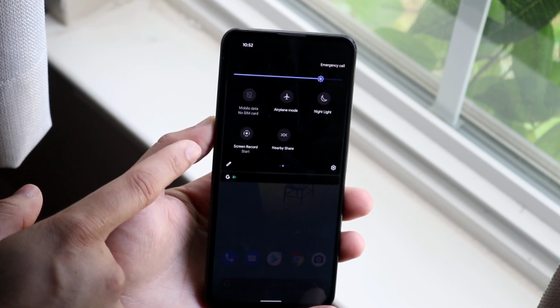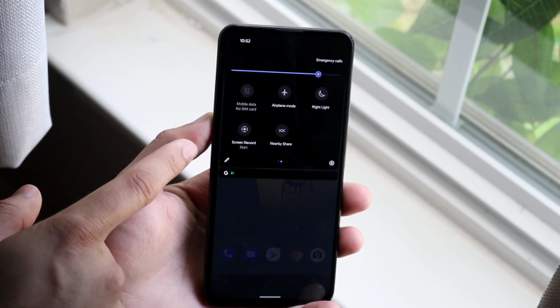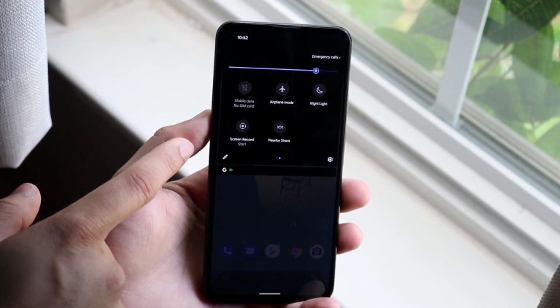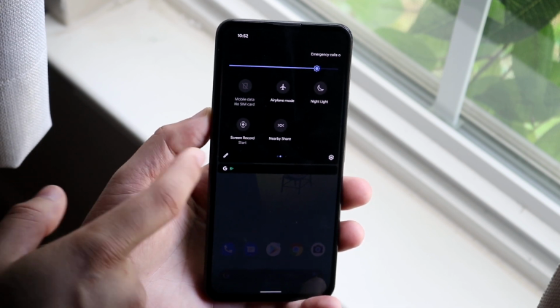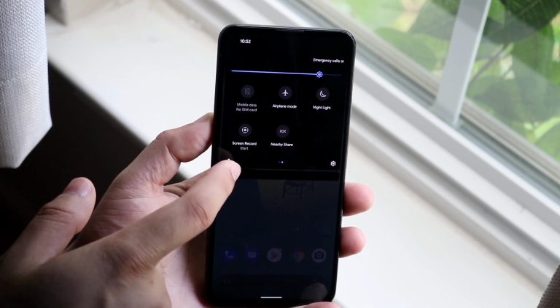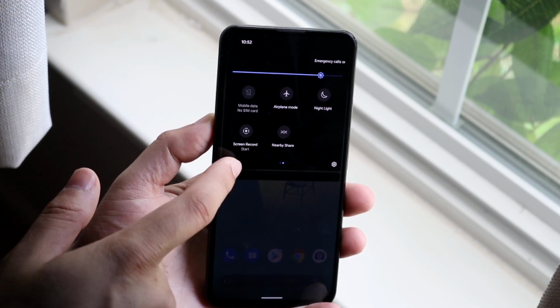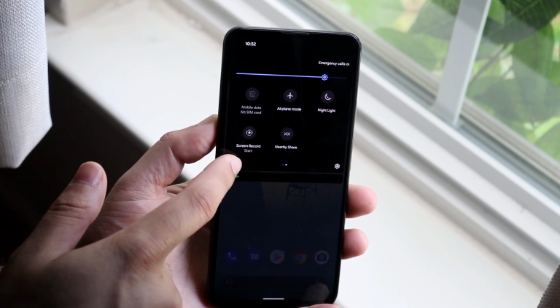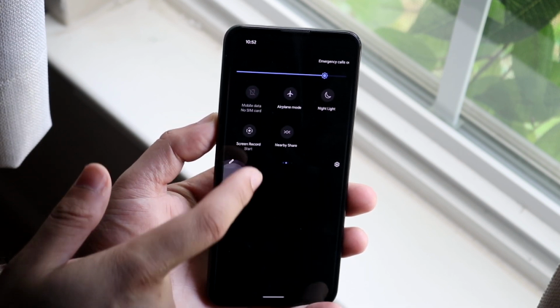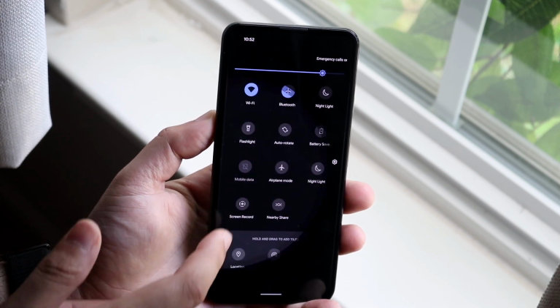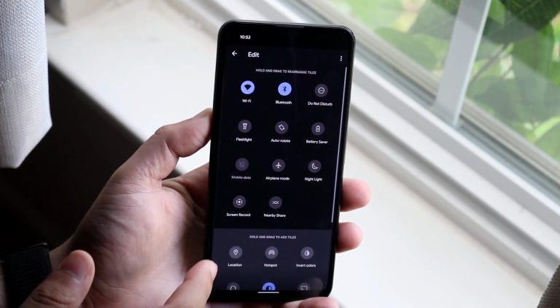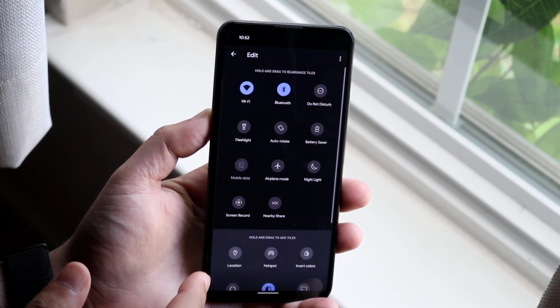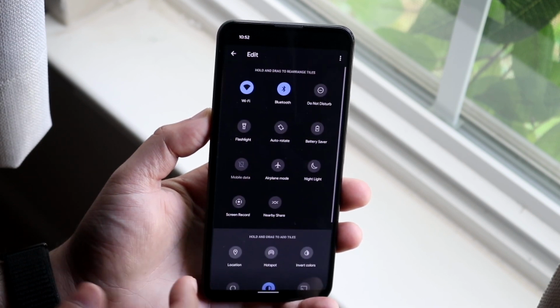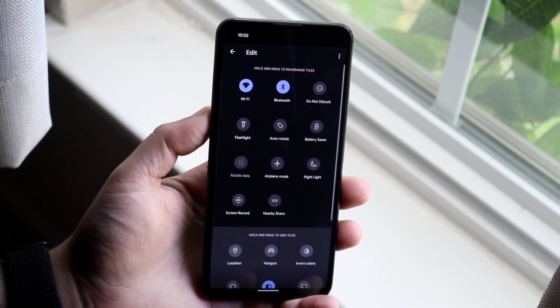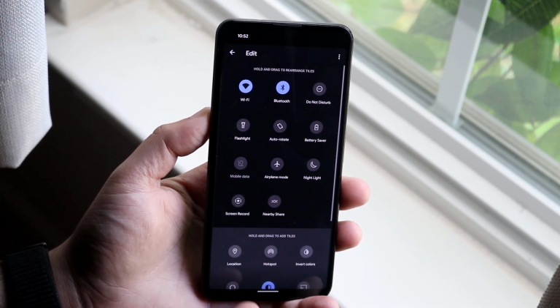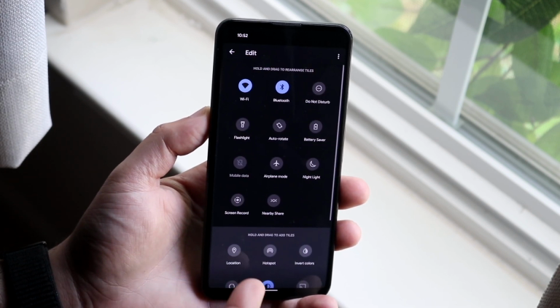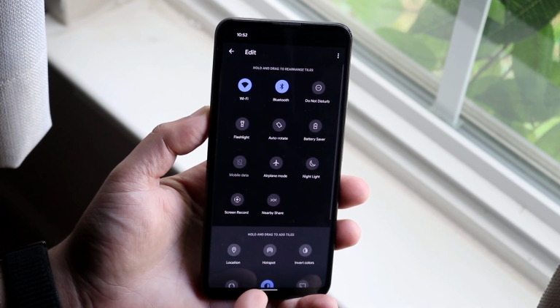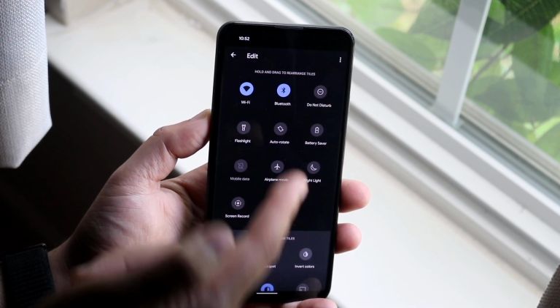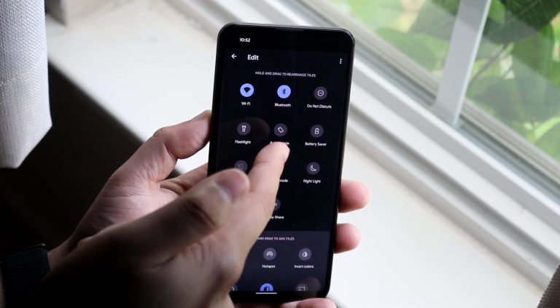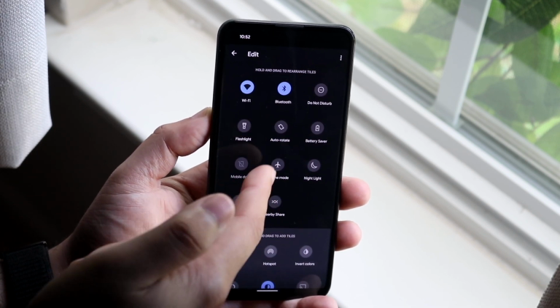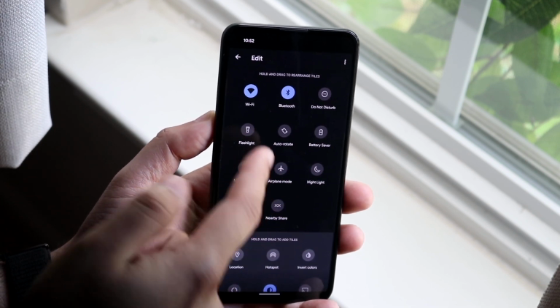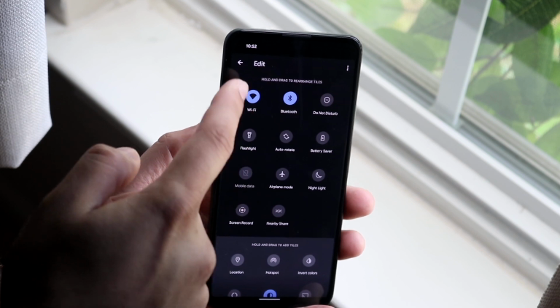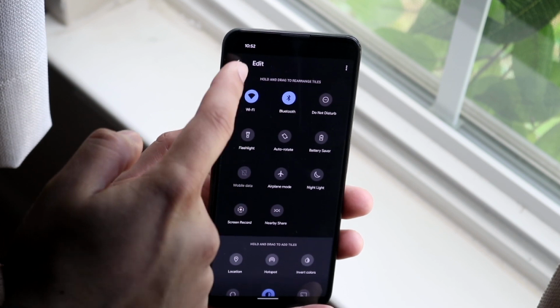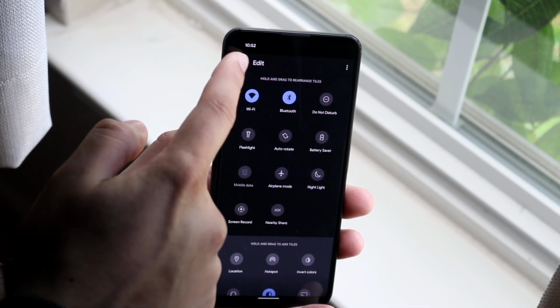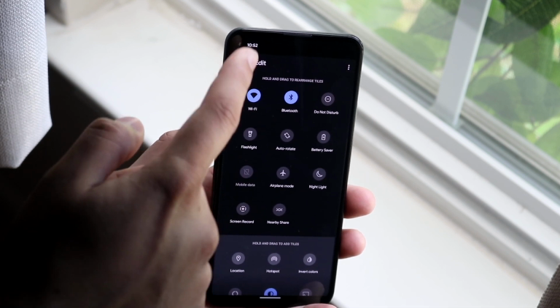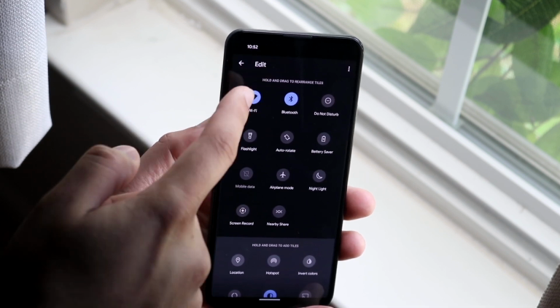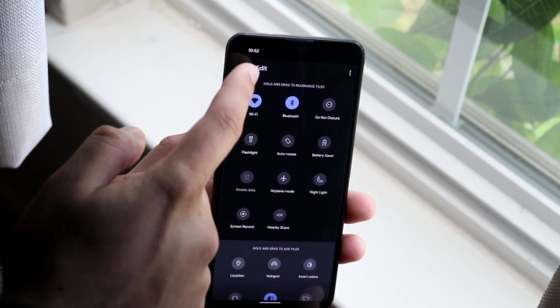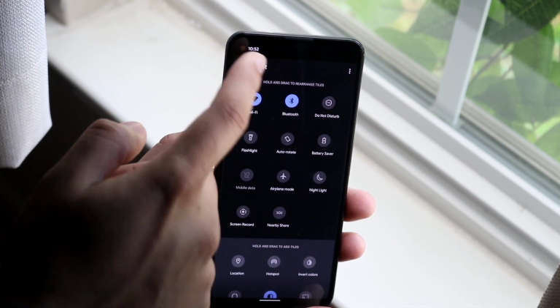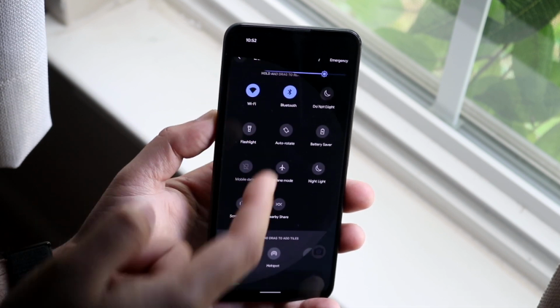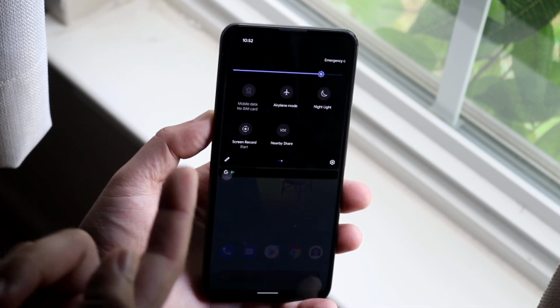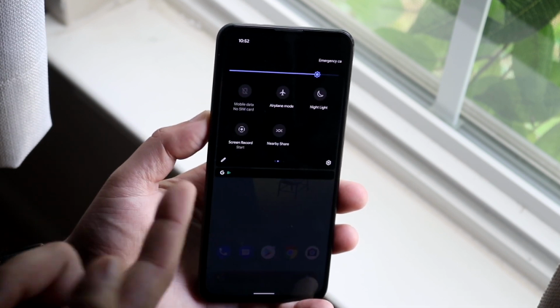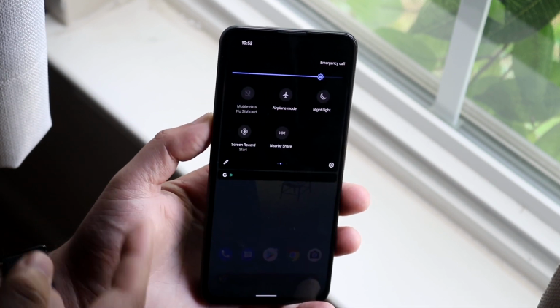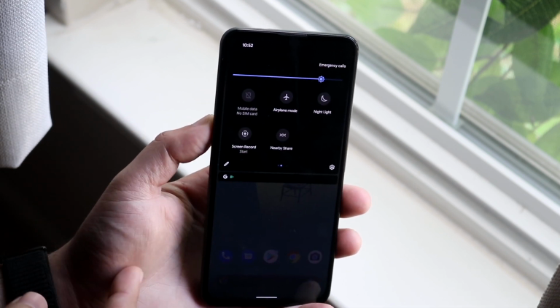Now, if you don't see it here, you can click on the little pencil icon and drag it from the bottom up to here — but most people will already have it.